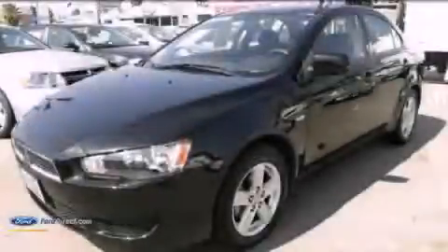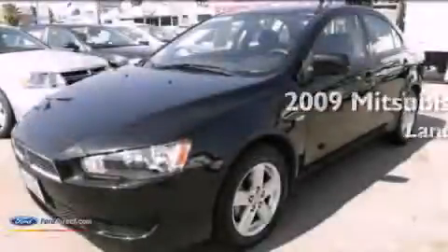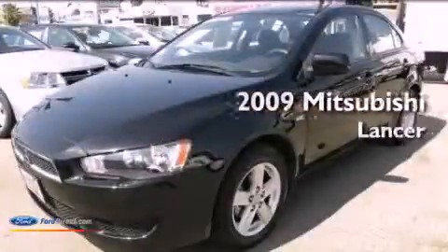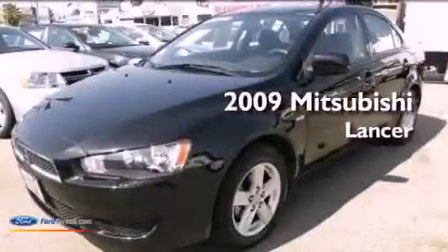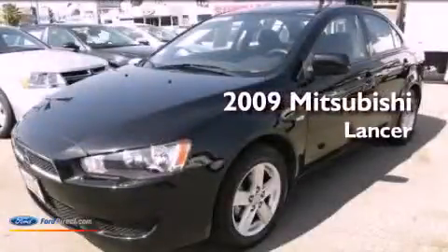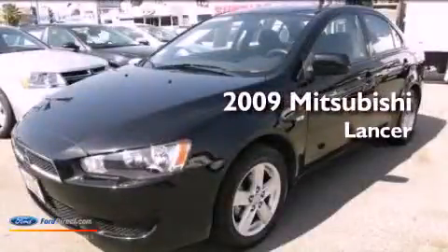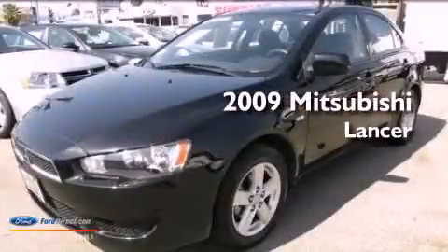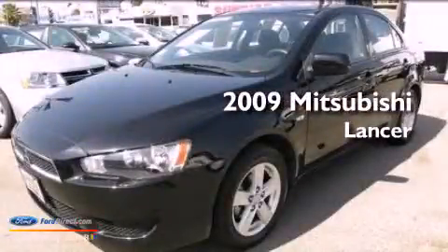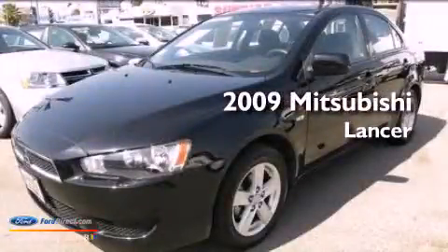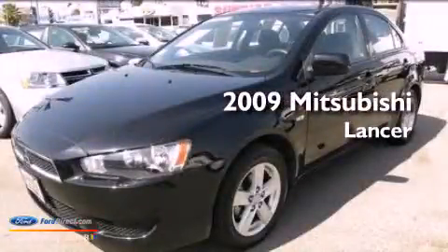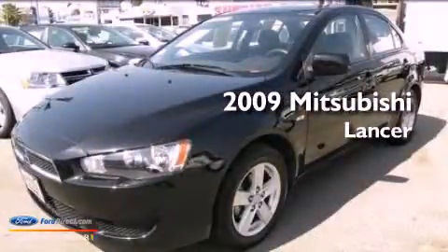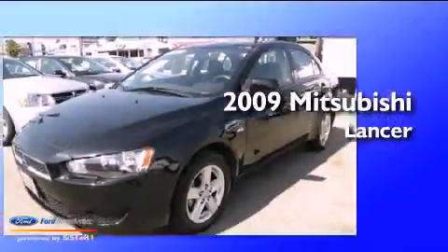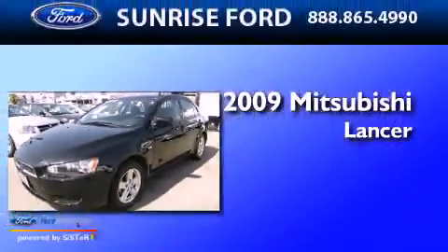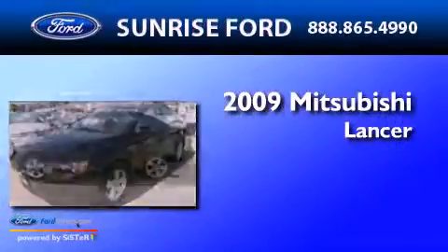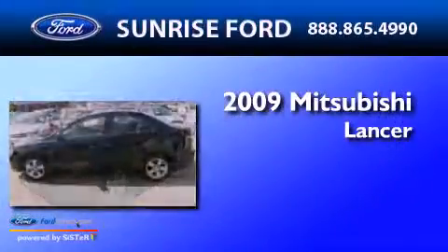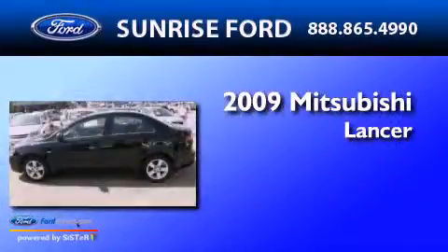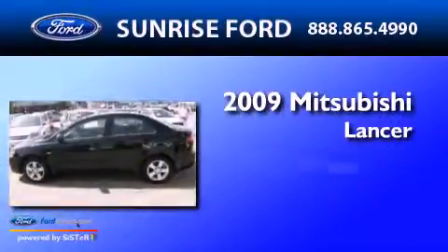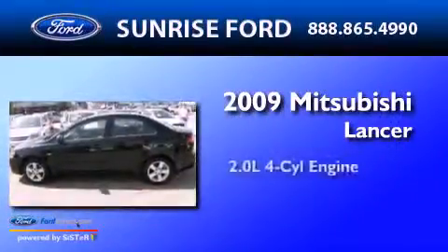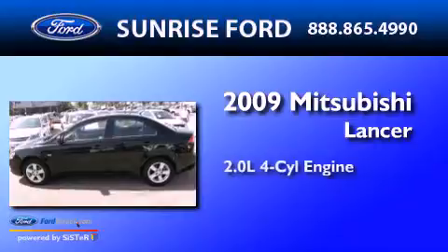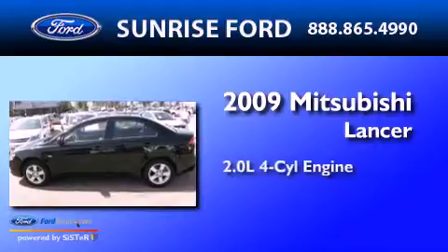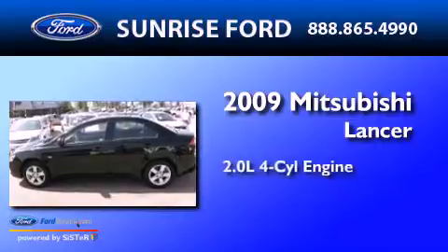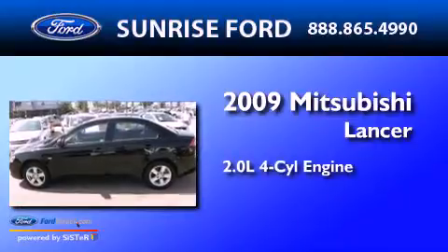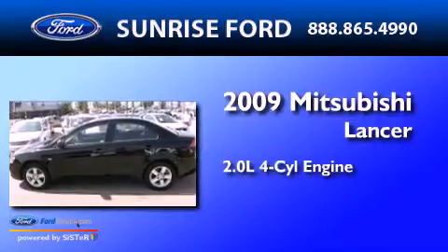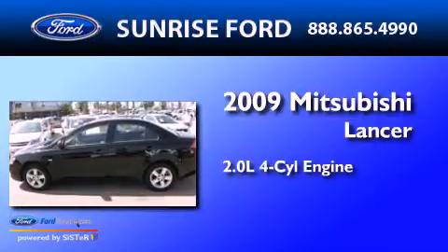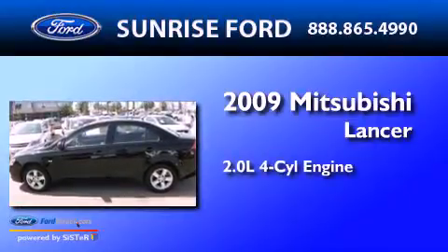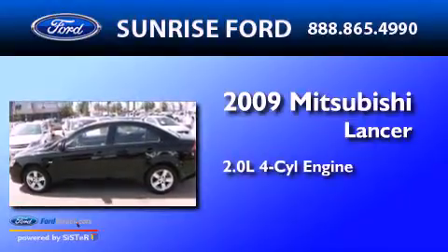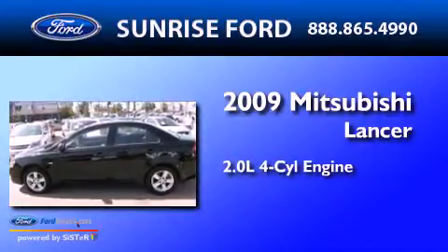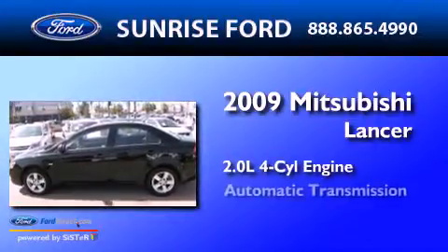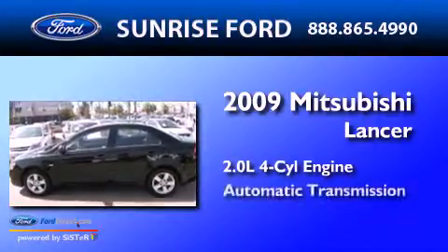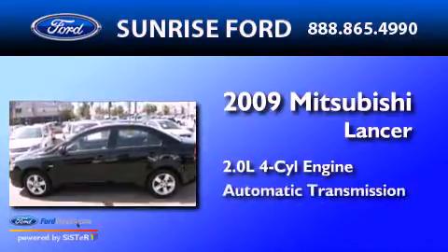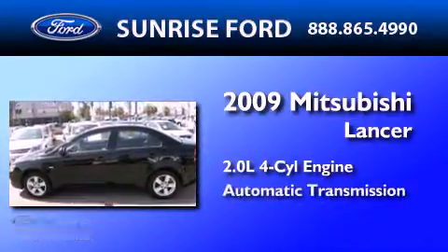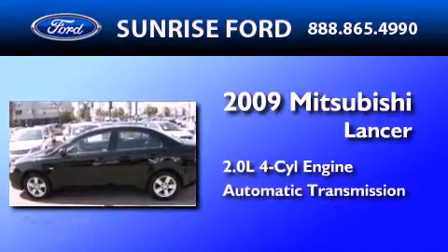This is a 2009 Mitsubishi Lancer. It has a 2.0-liter four-cylinder engine and an automatic transmission.